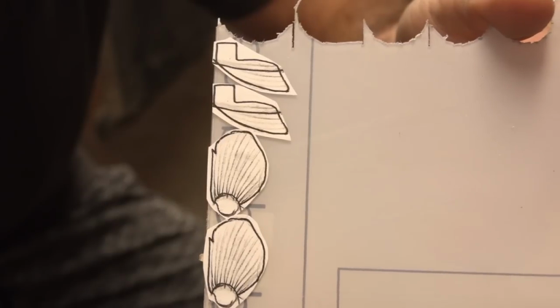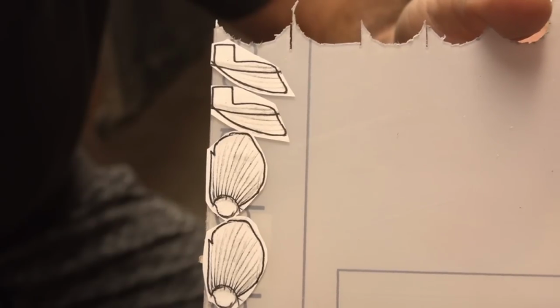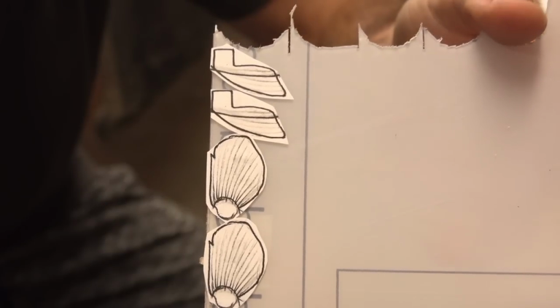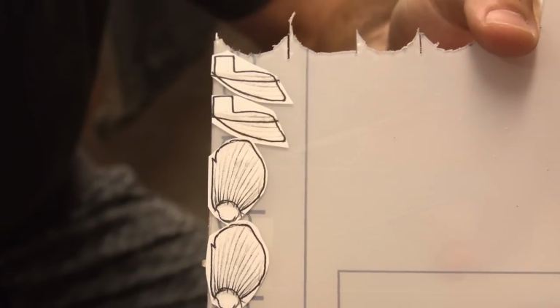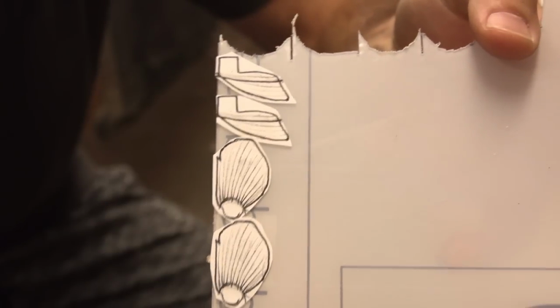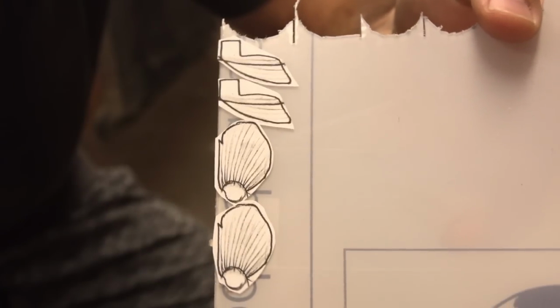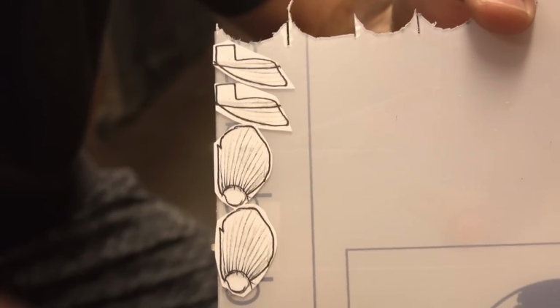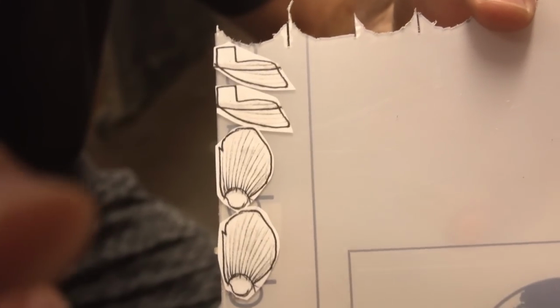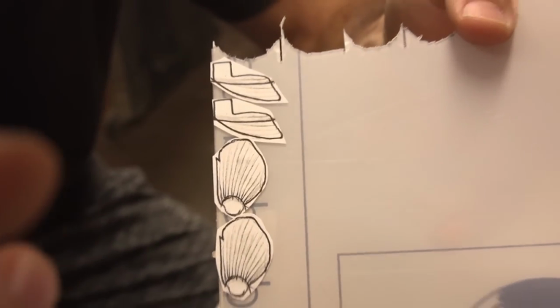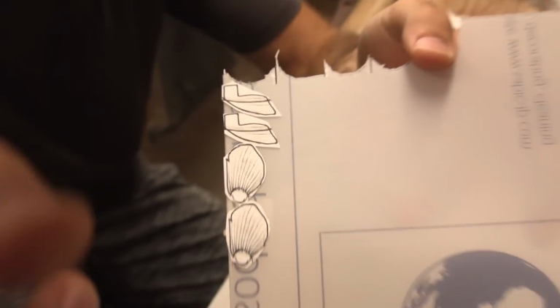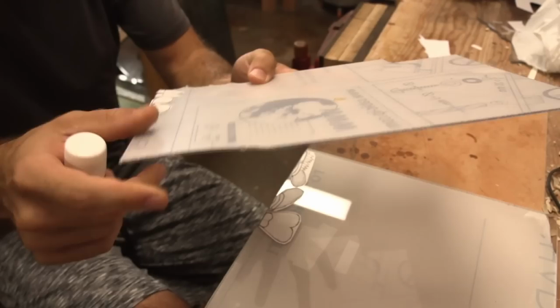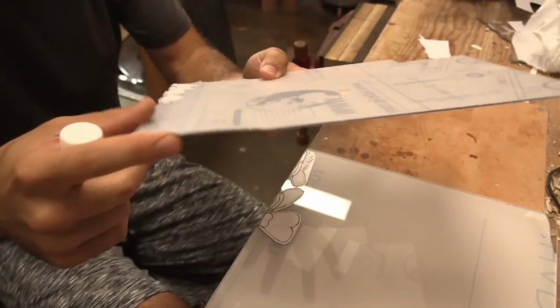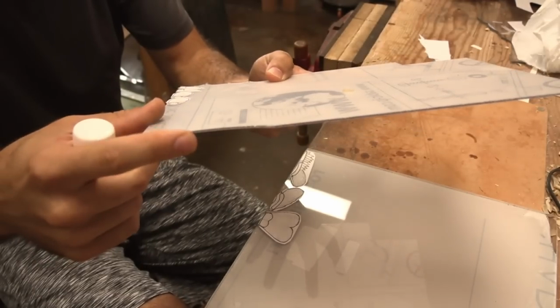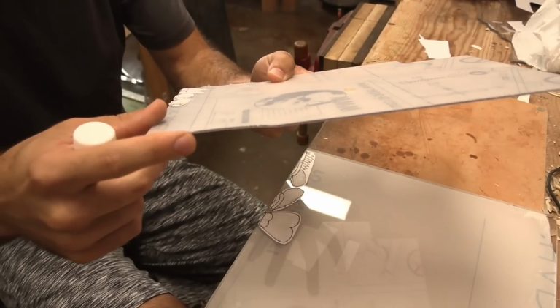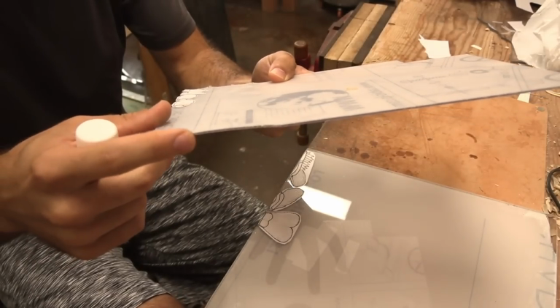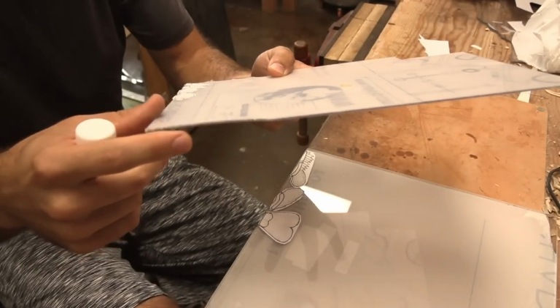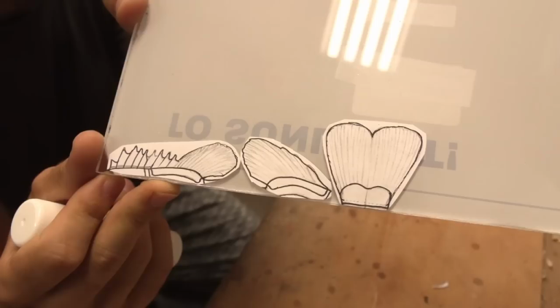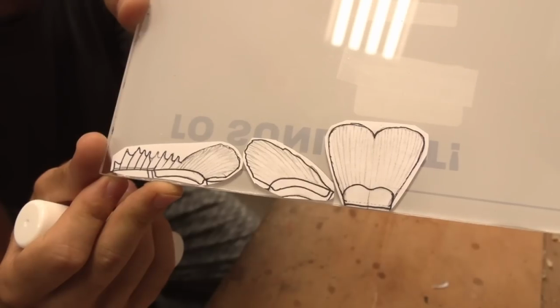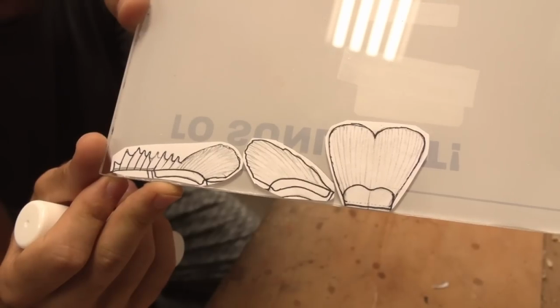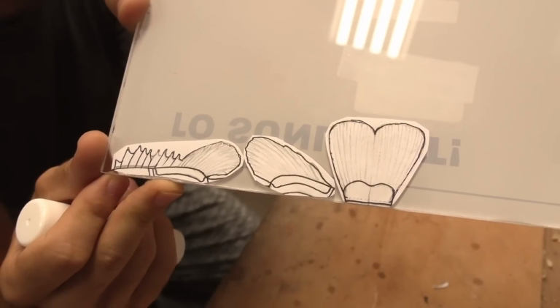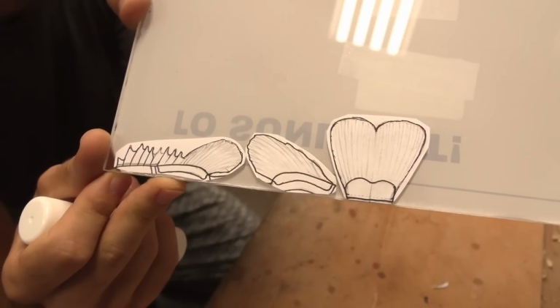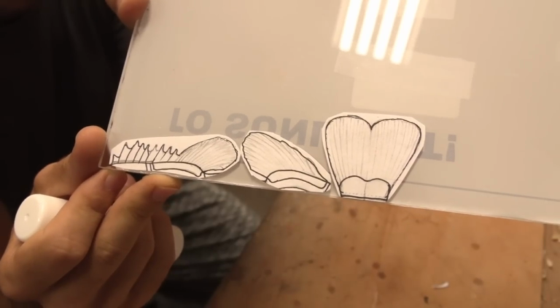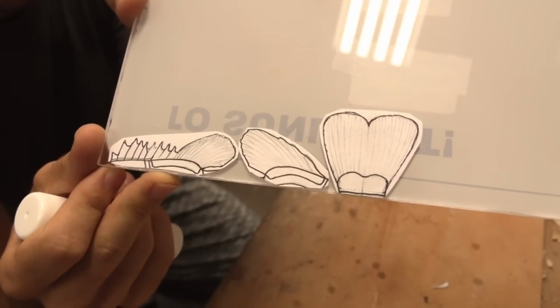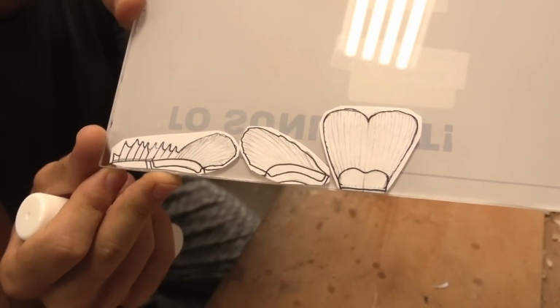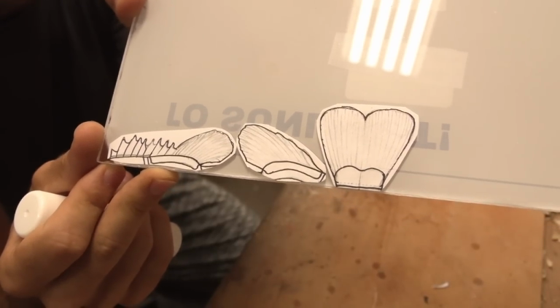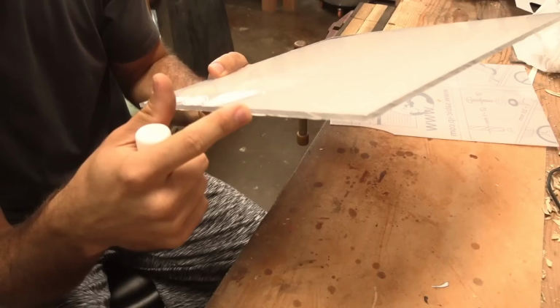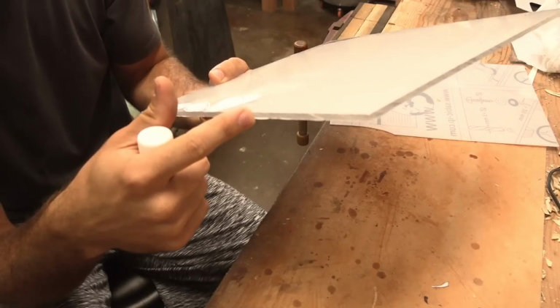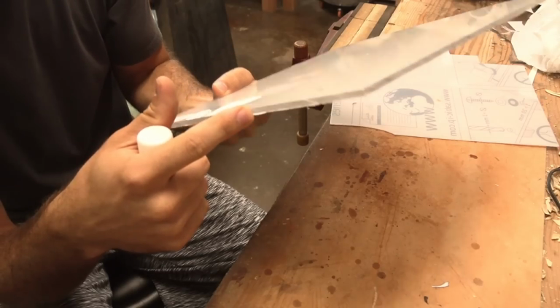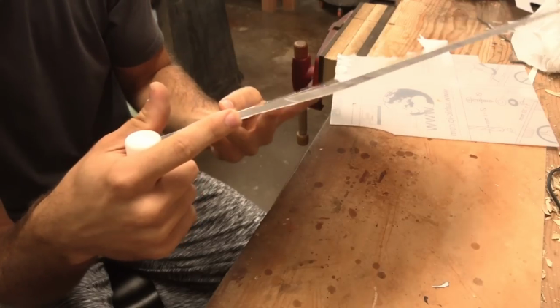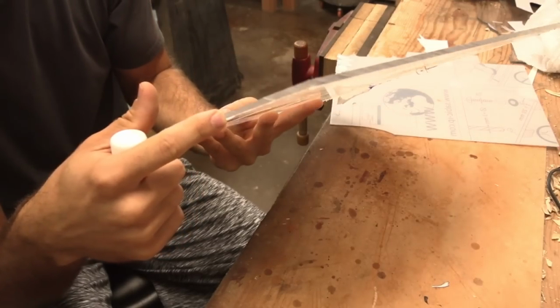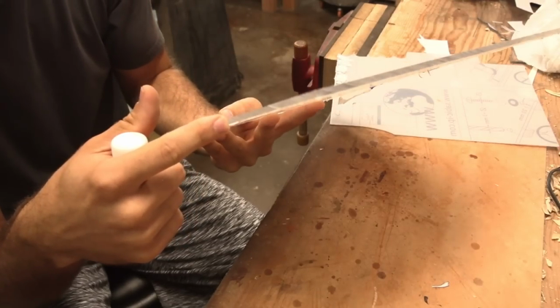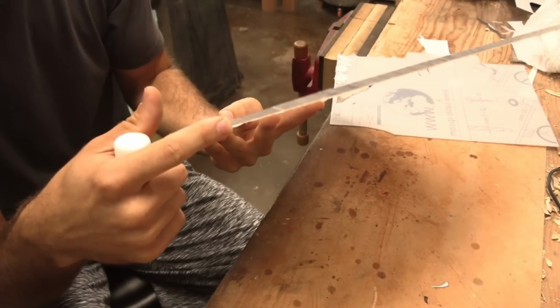Pectoral and side fin stuff: 1/16th inch. Dorsal, anal, and tail fin: 3/16ths inch.